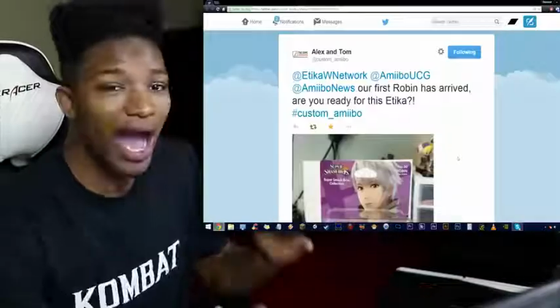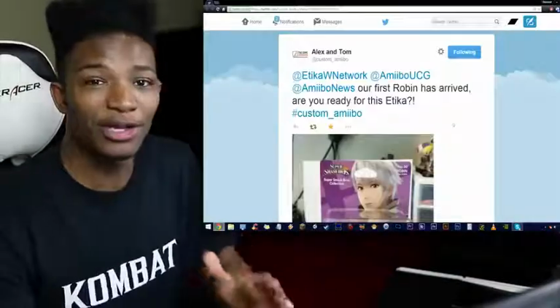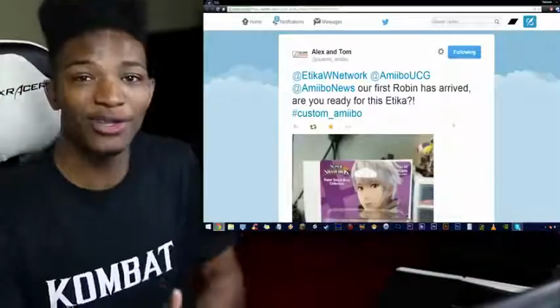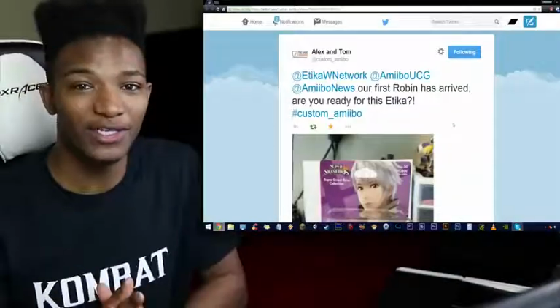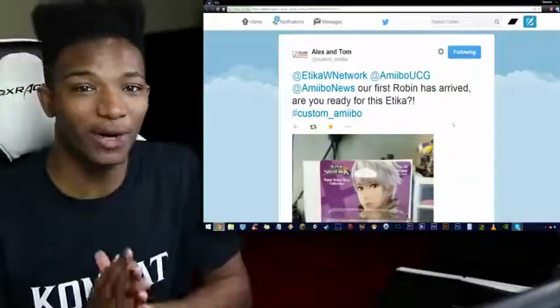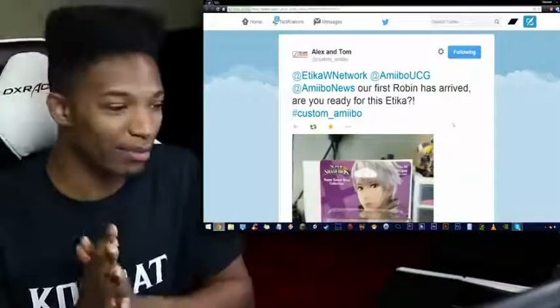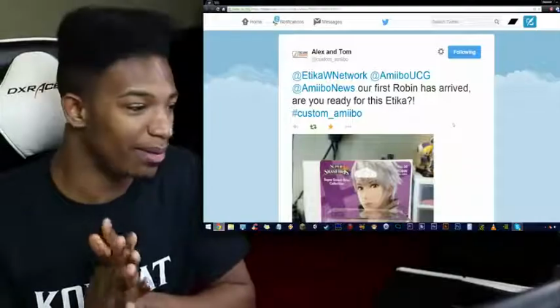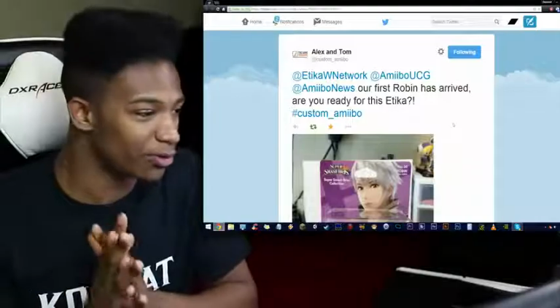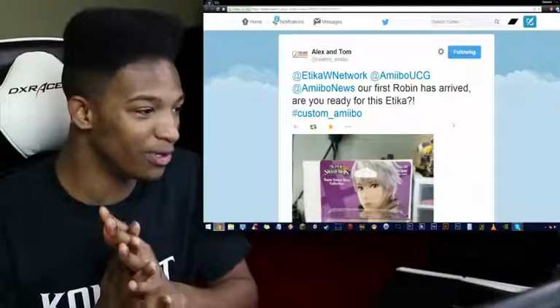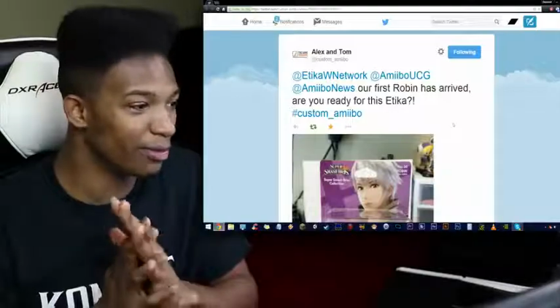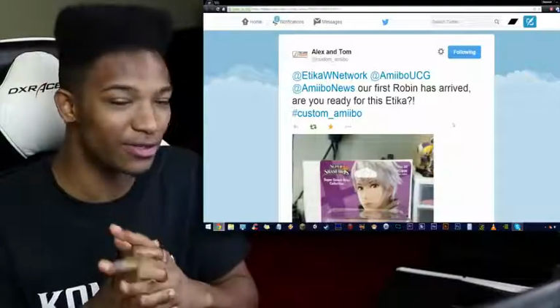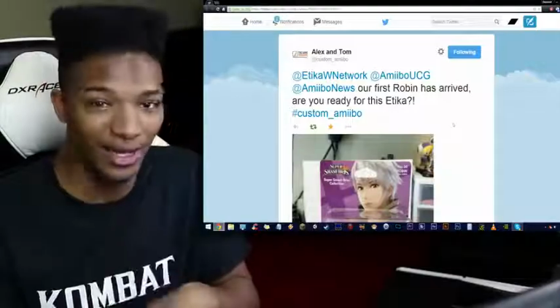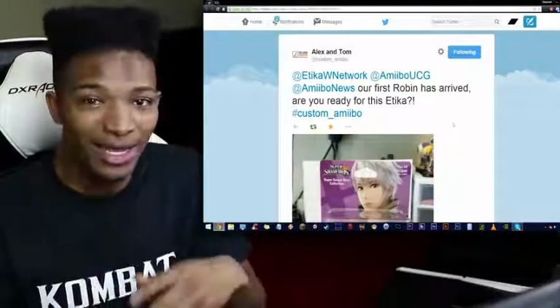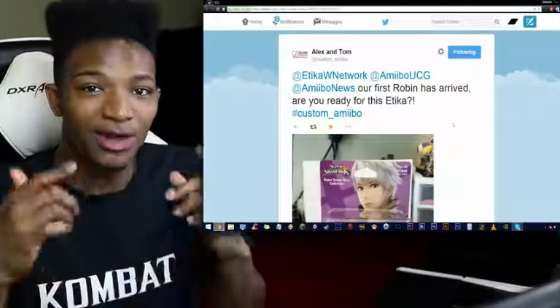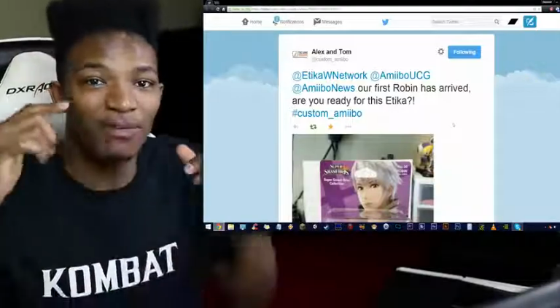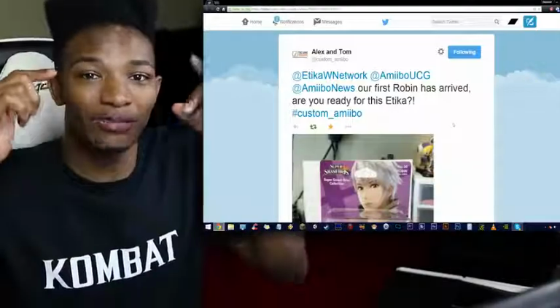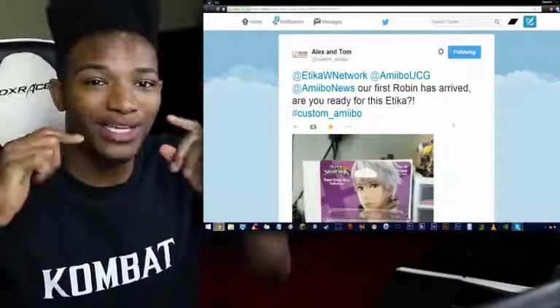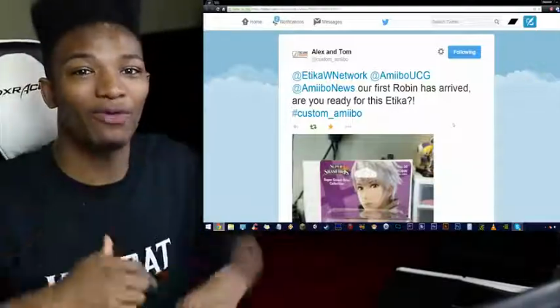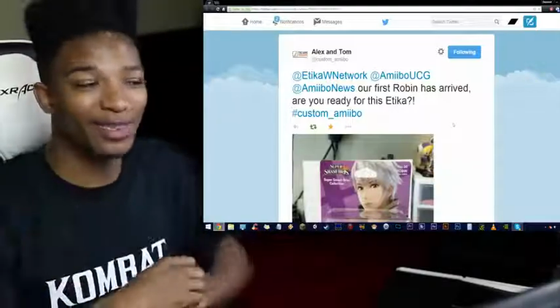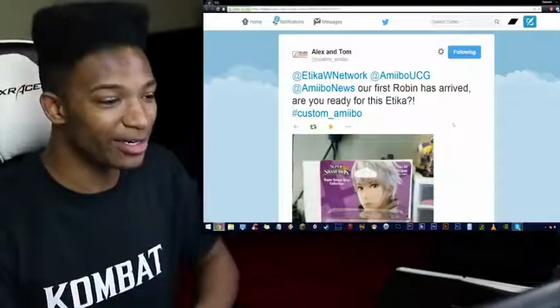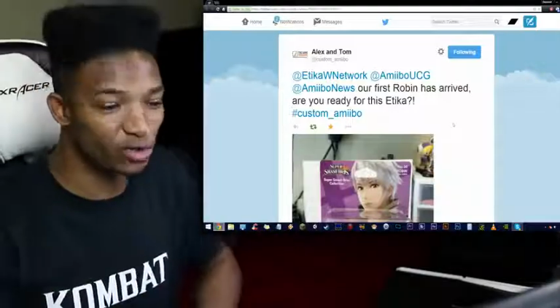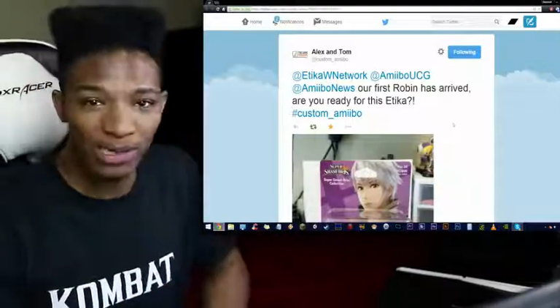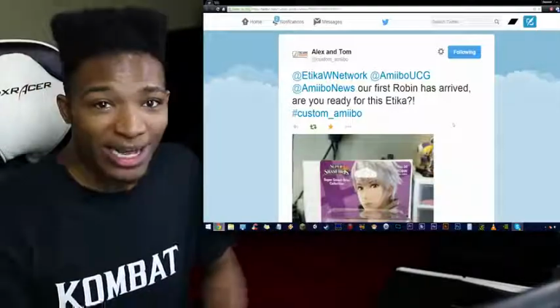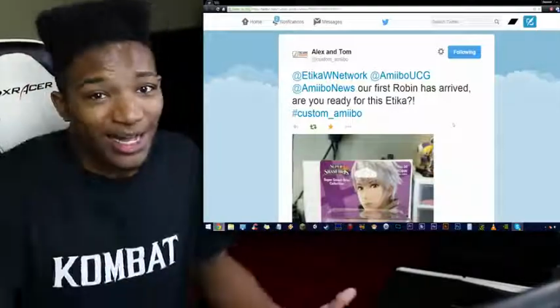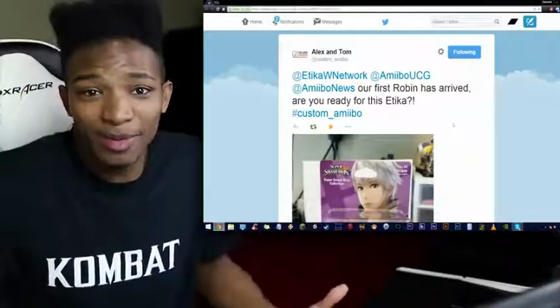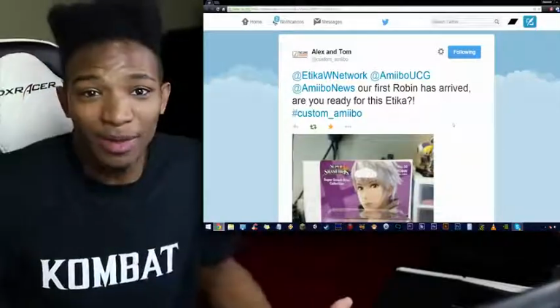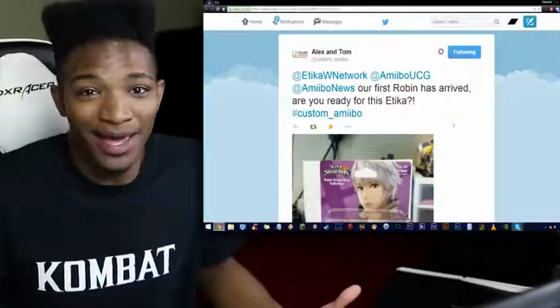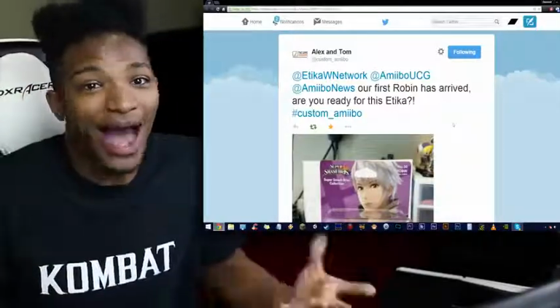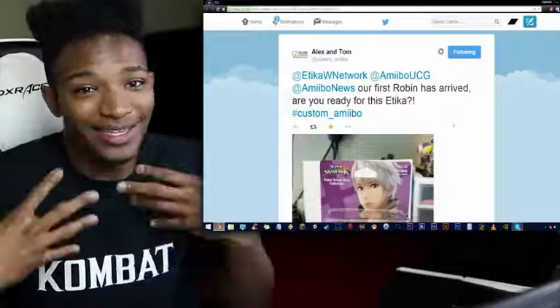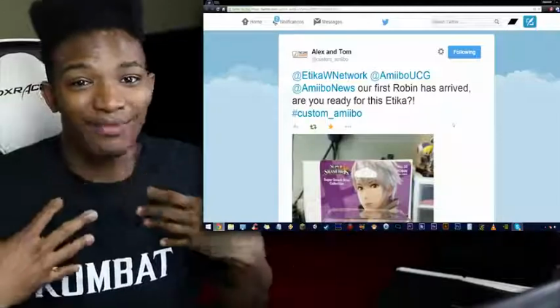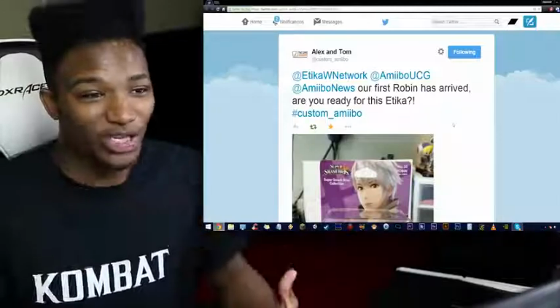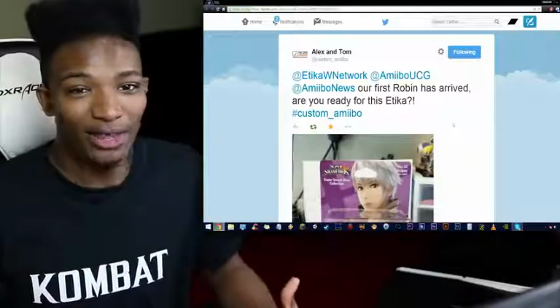I'm curious to see where Custom Amiibo is going to go with this thing. Their information will once again be linked in the description. Custom Amiibo, I accept your challenge.